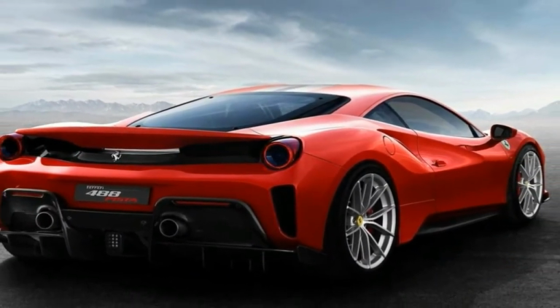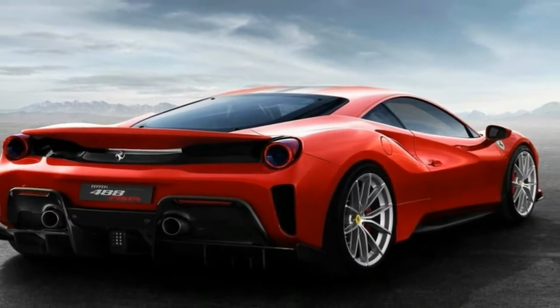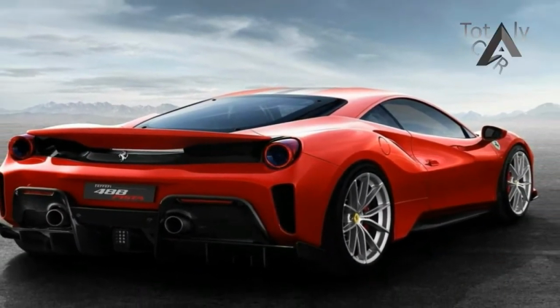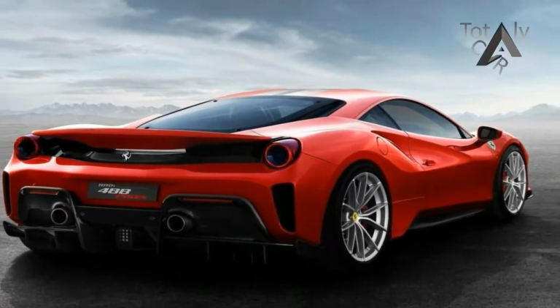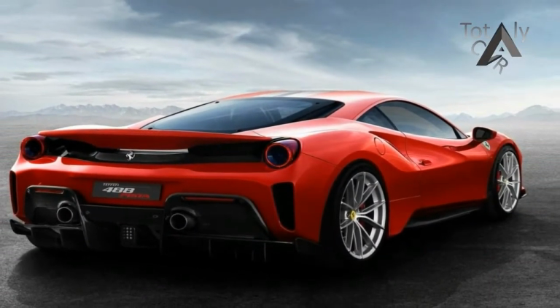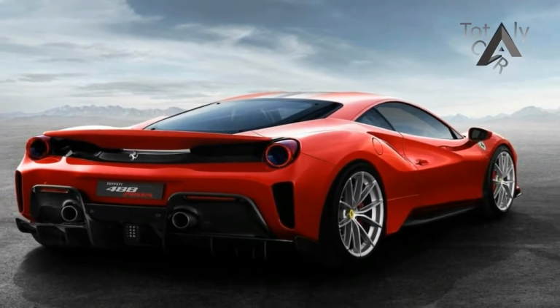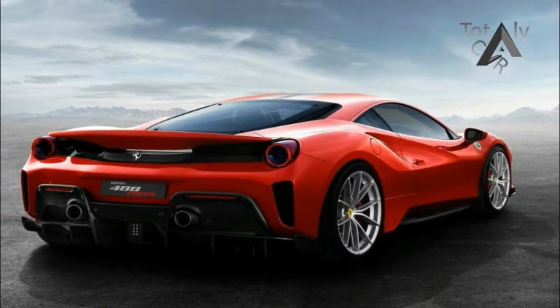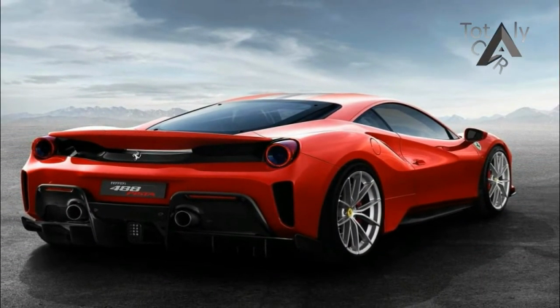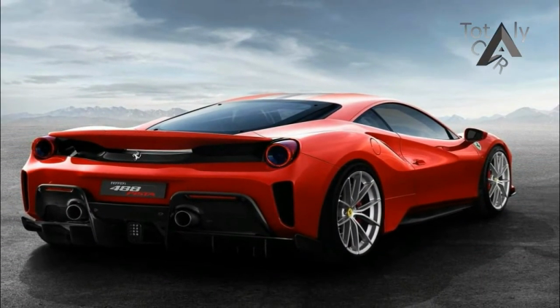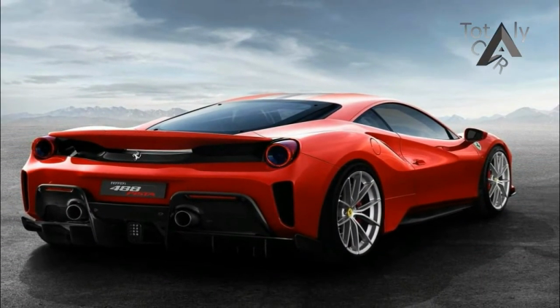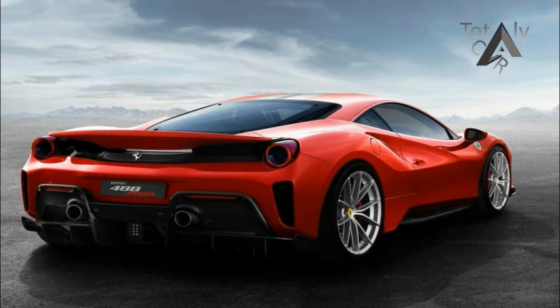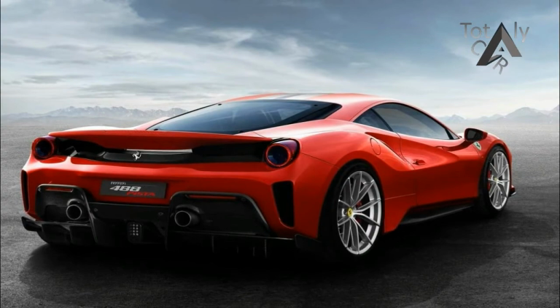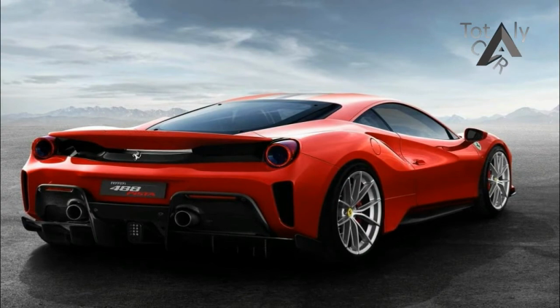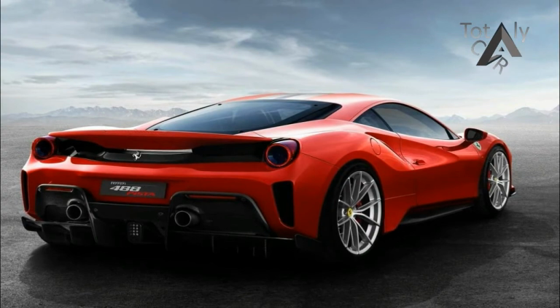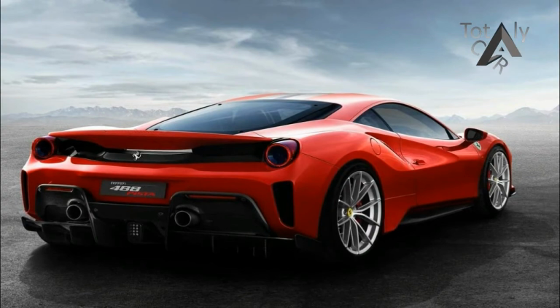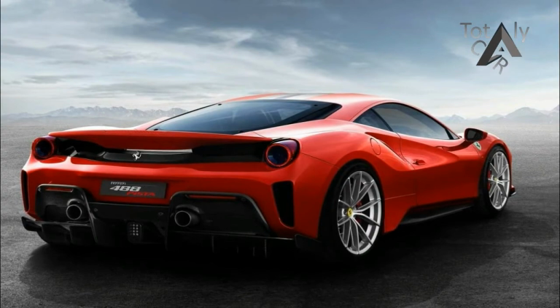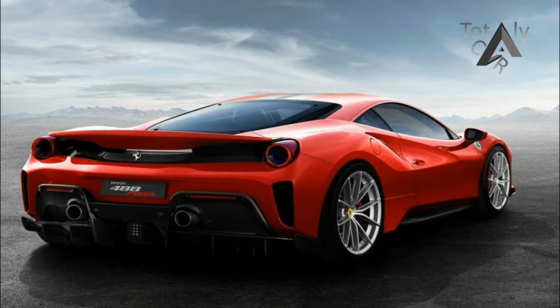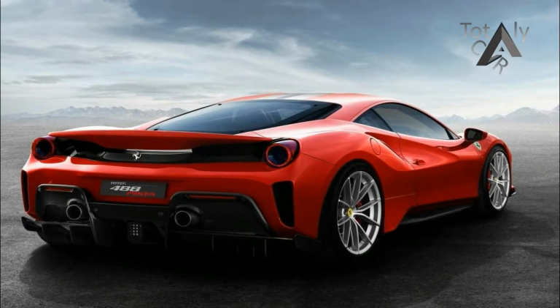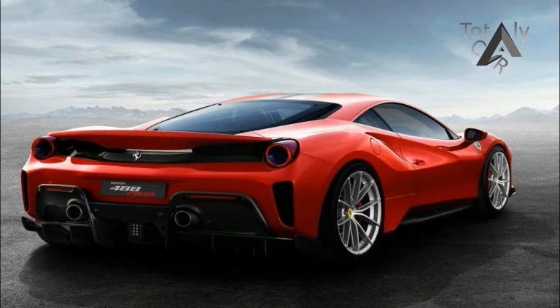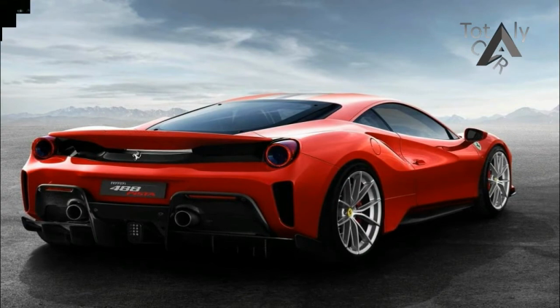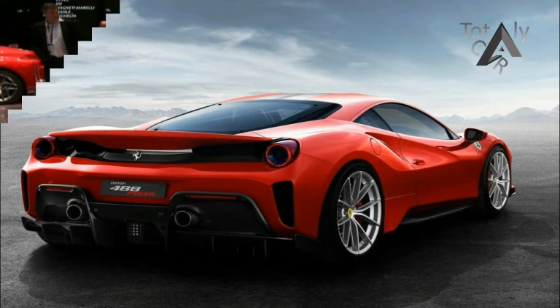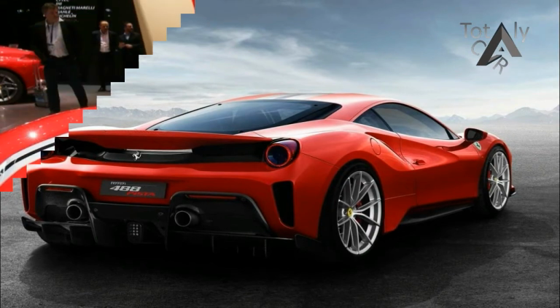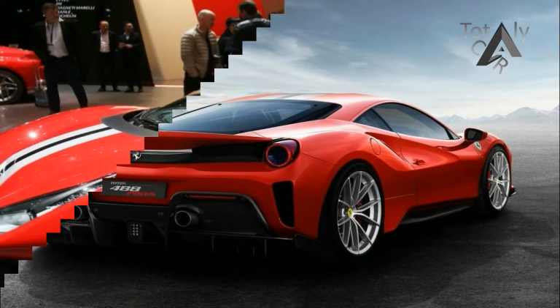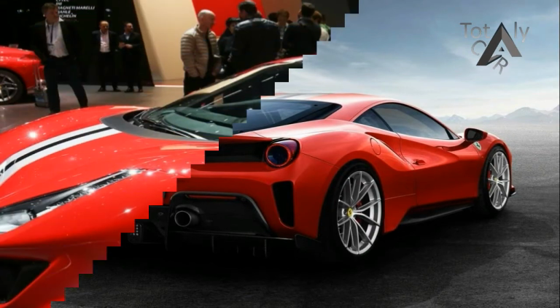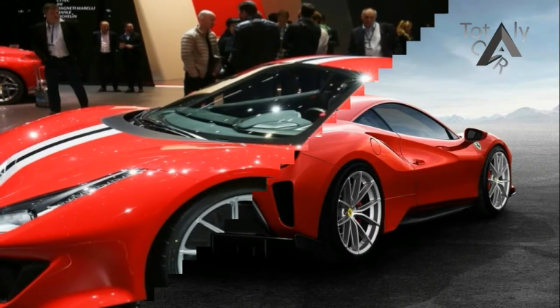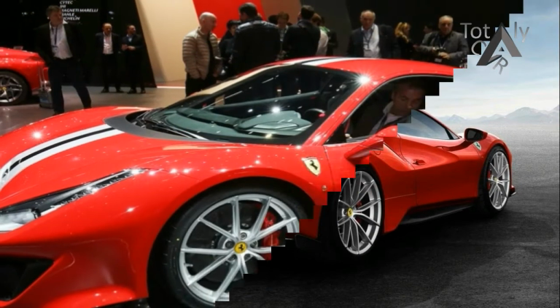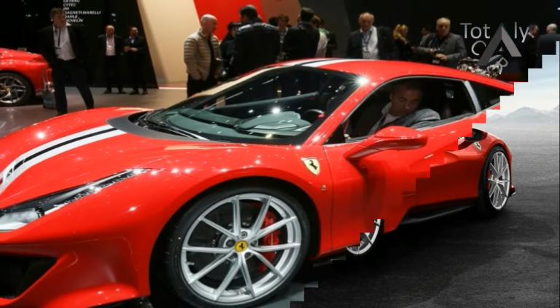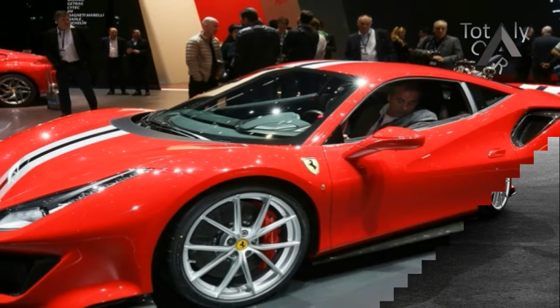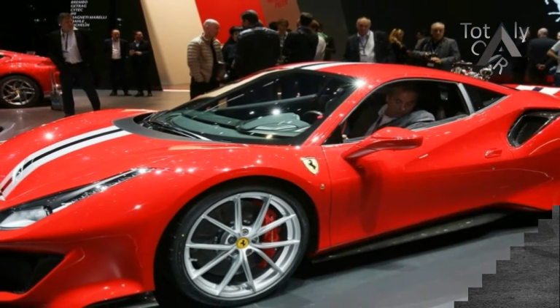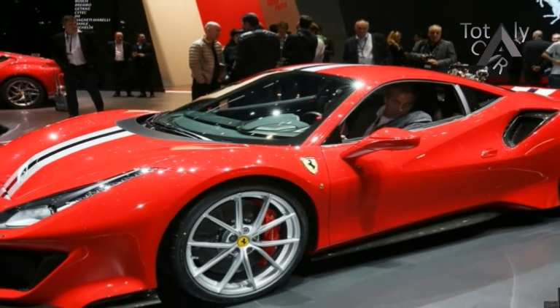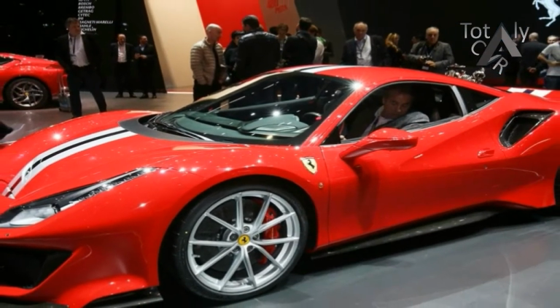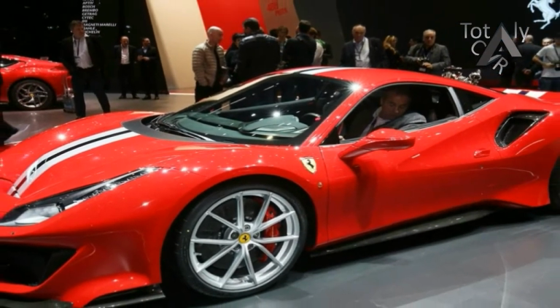It's also, paradoxically, the easiest of them all to drive — at any speed.